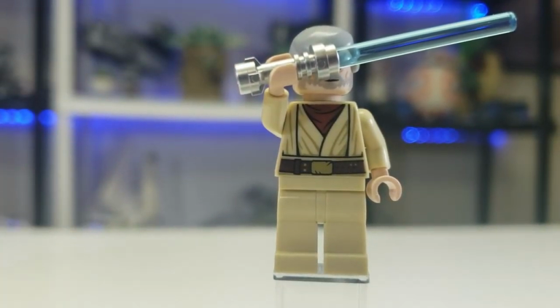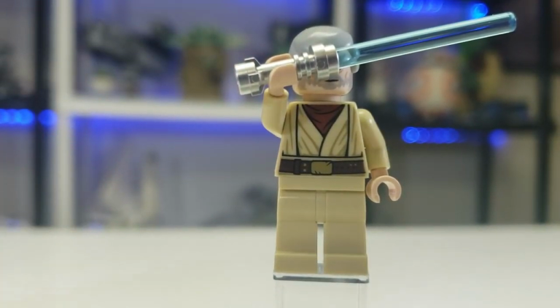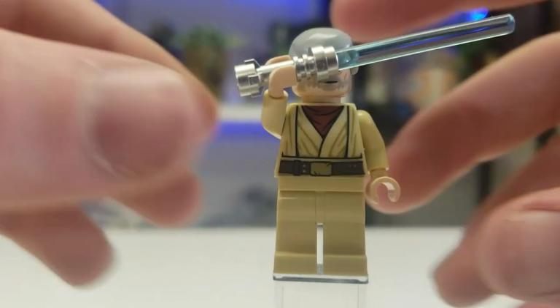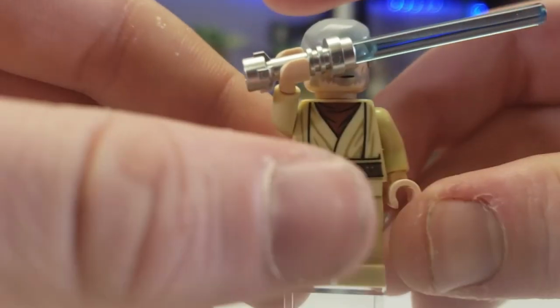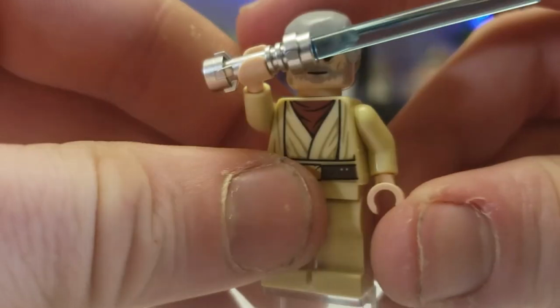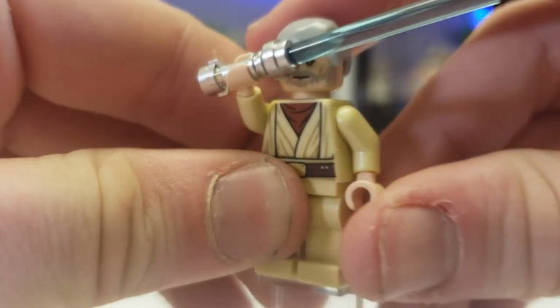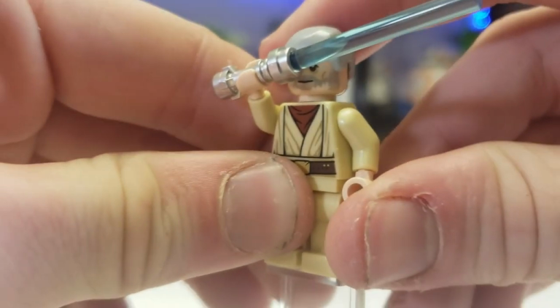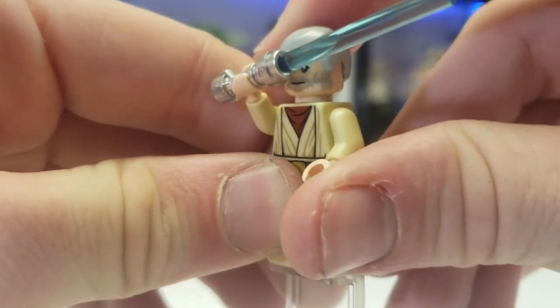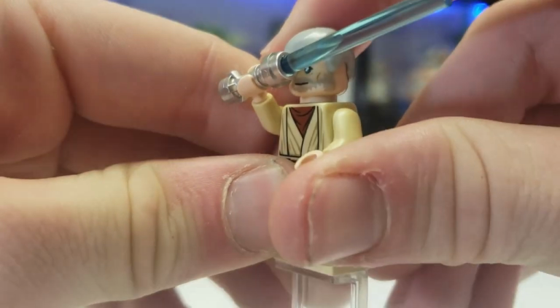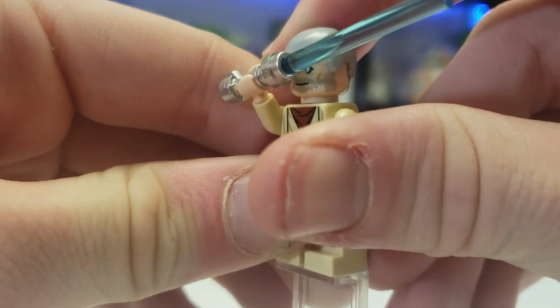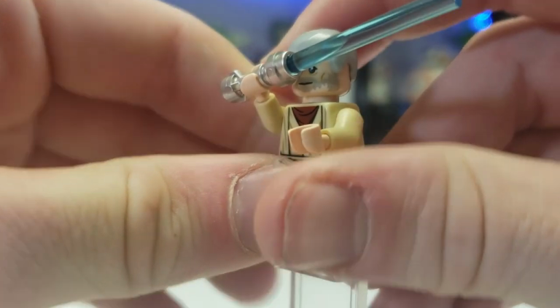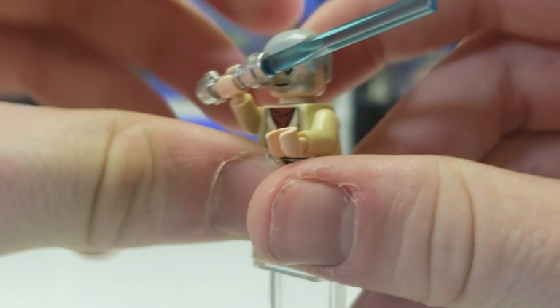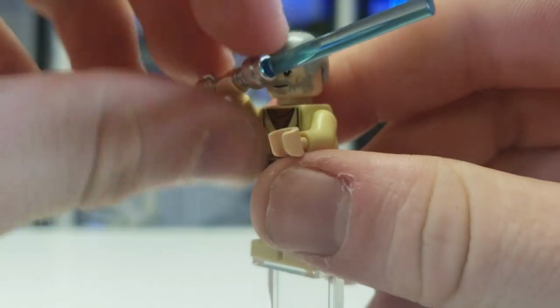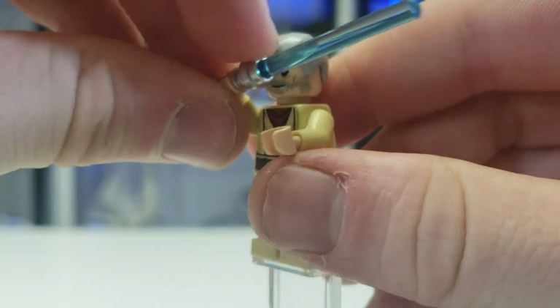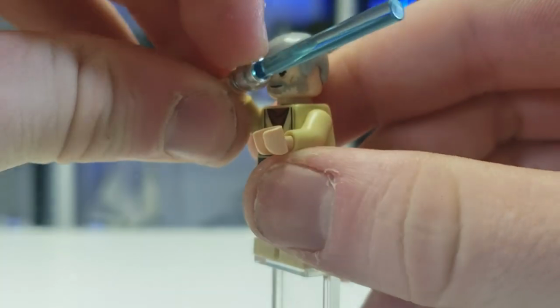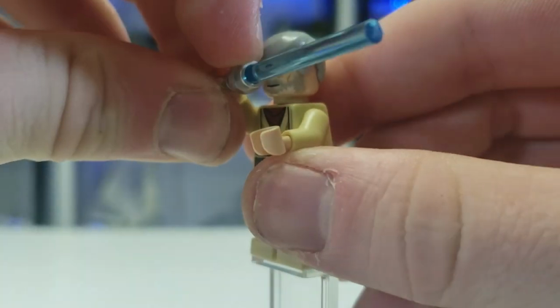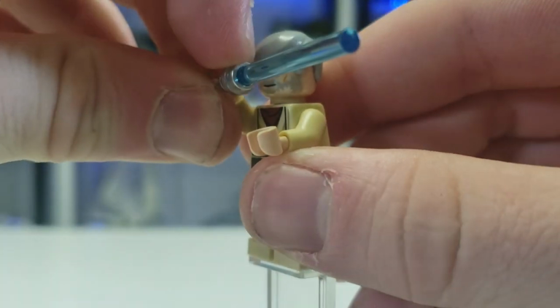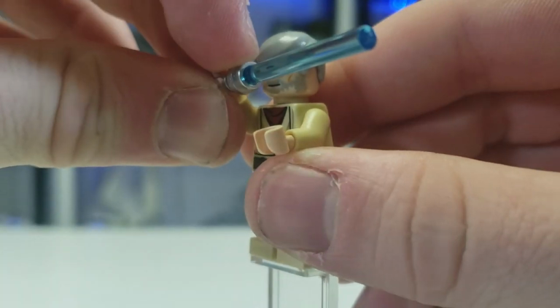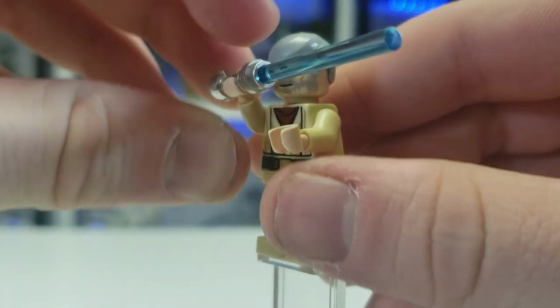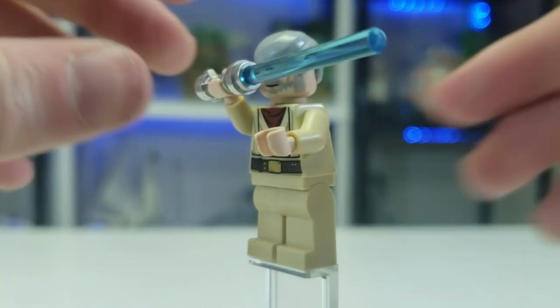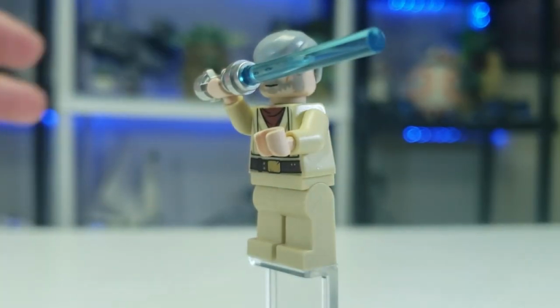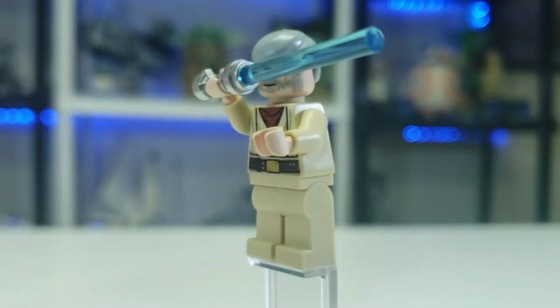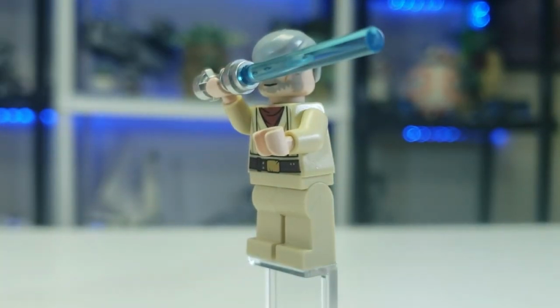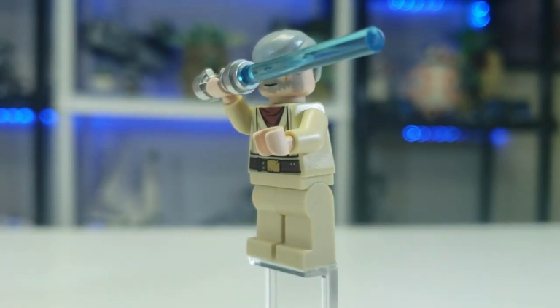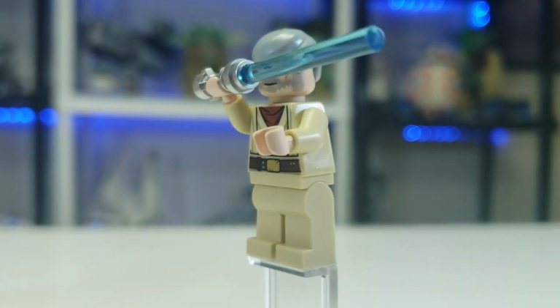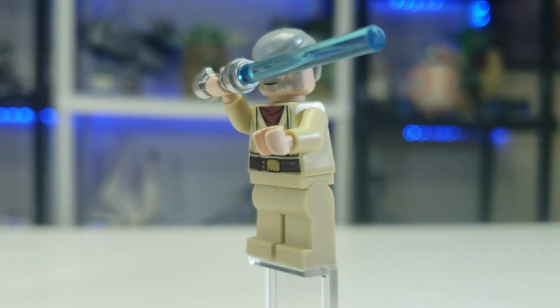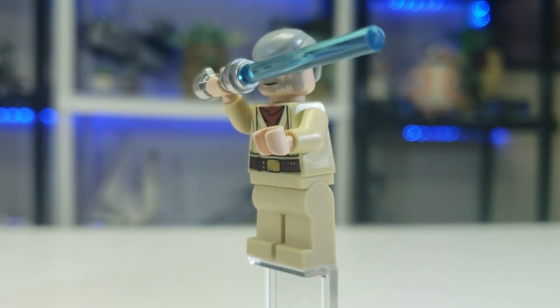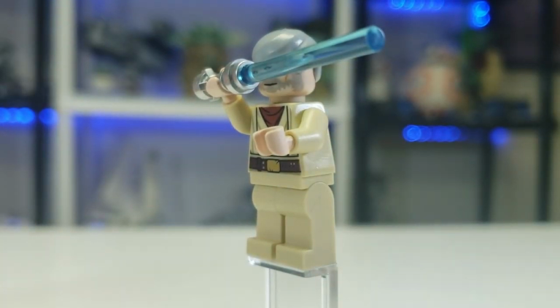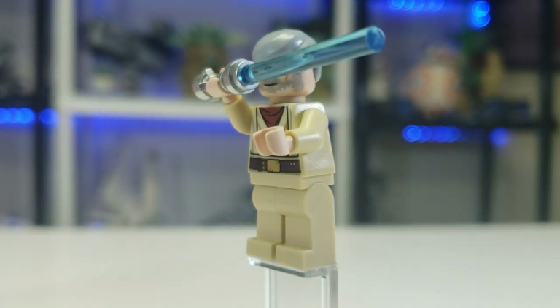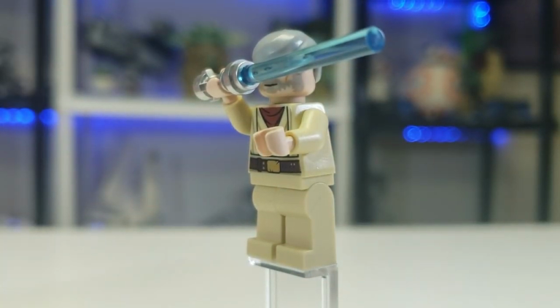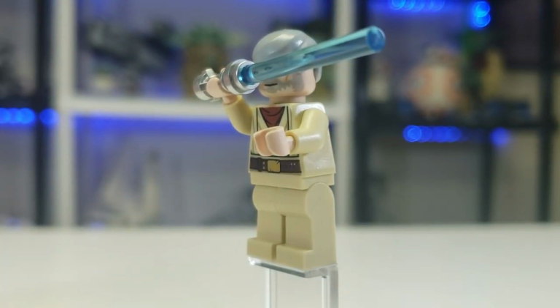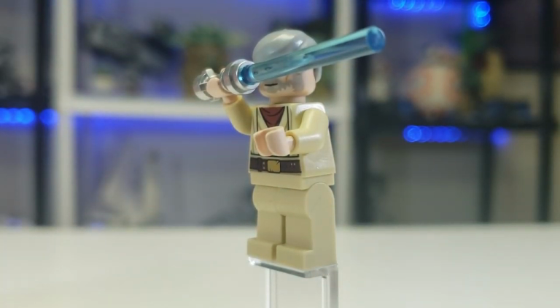That said, you could do the 'hello there' pose. Let's move into the next figure, which is Luke Skywalker.